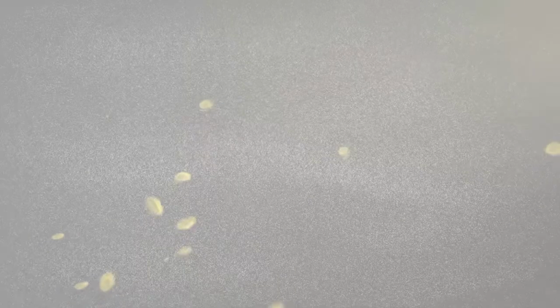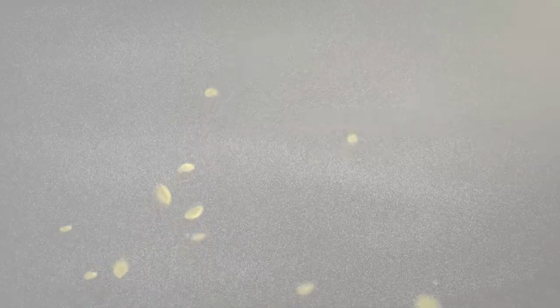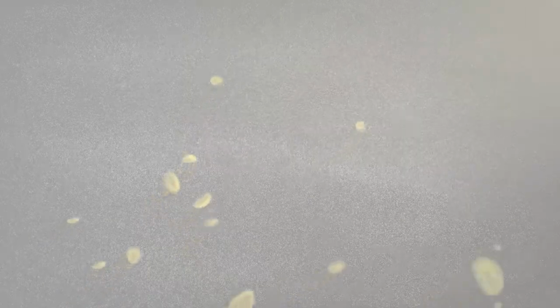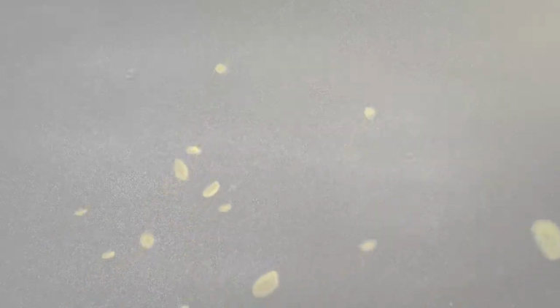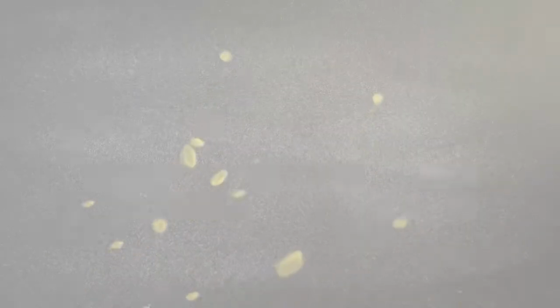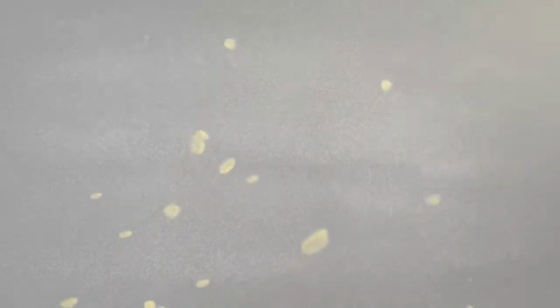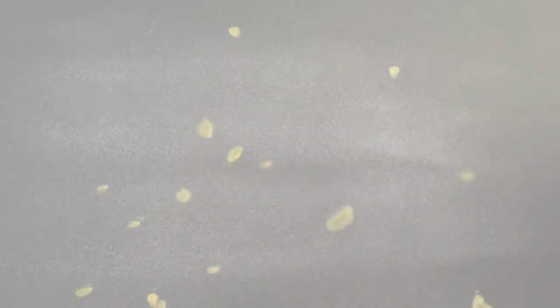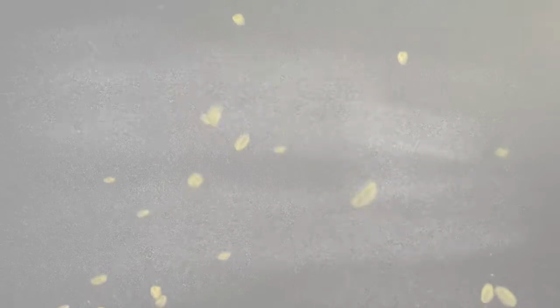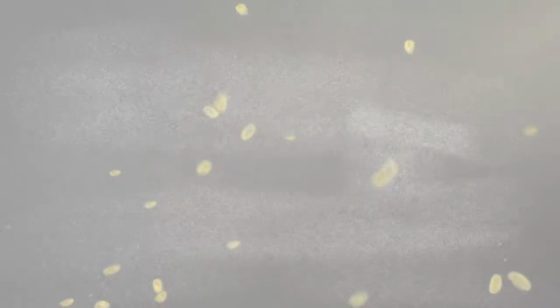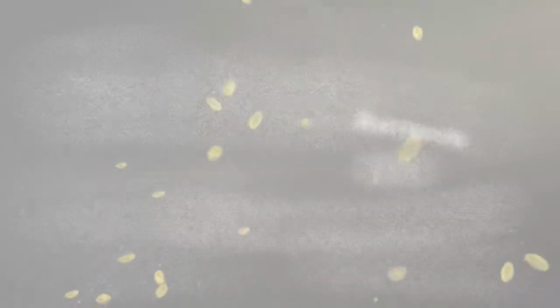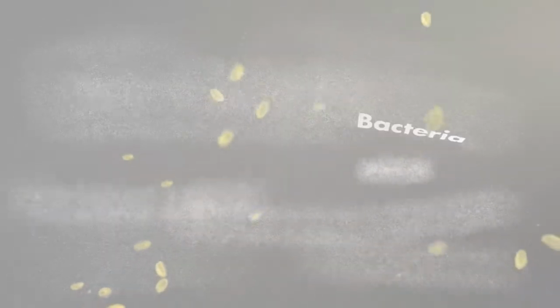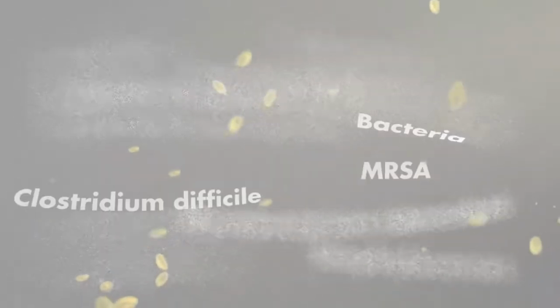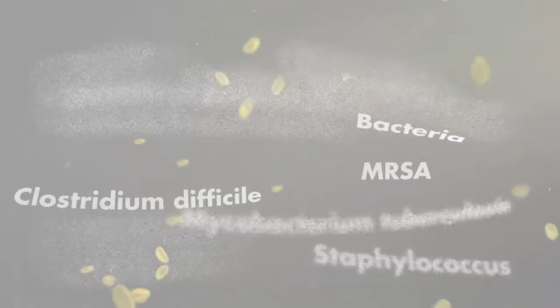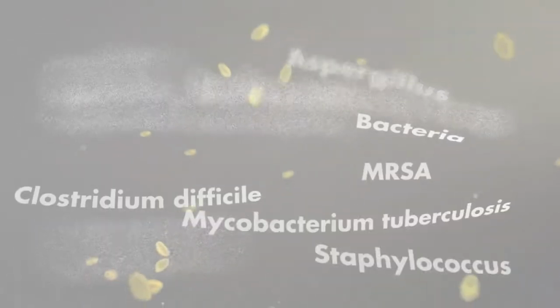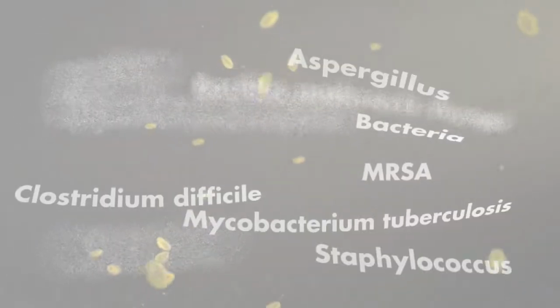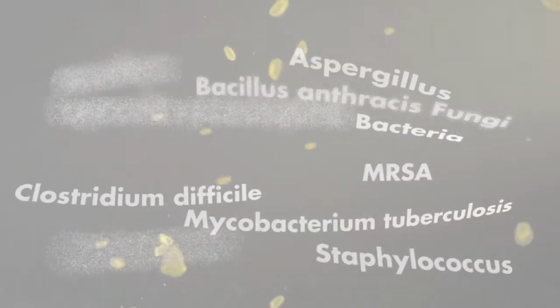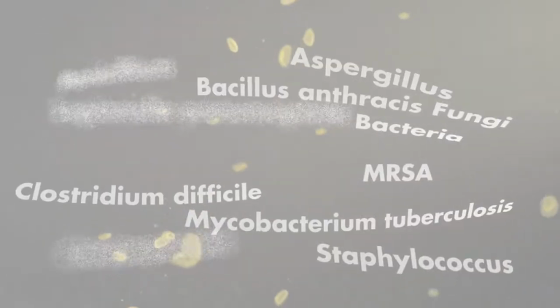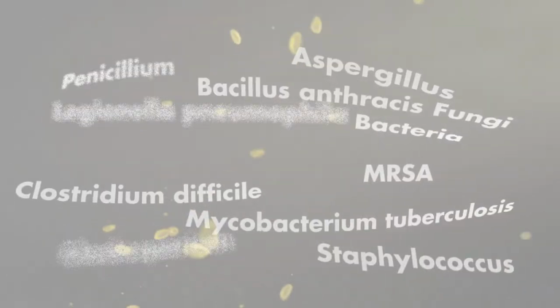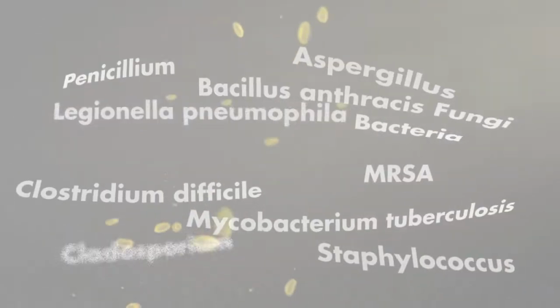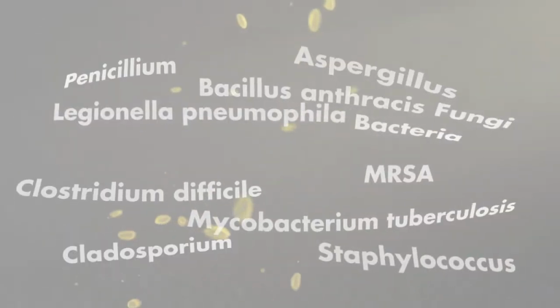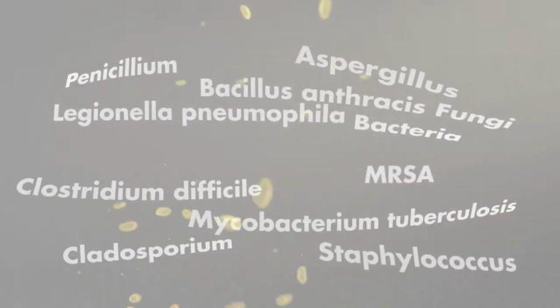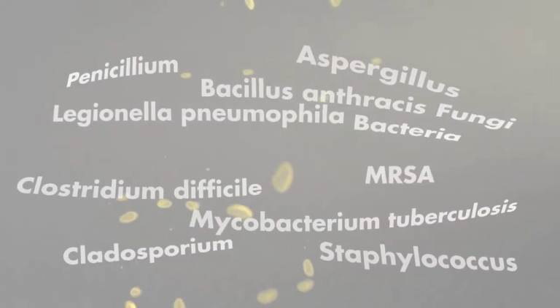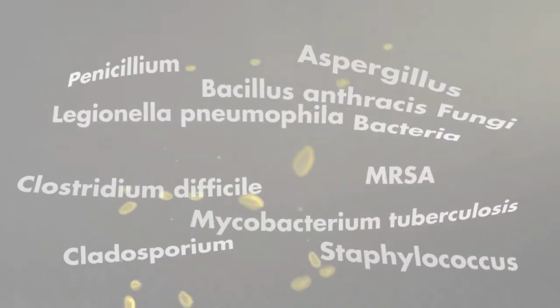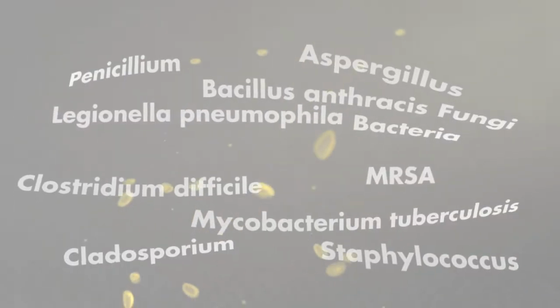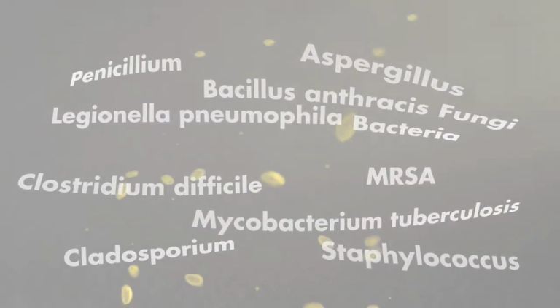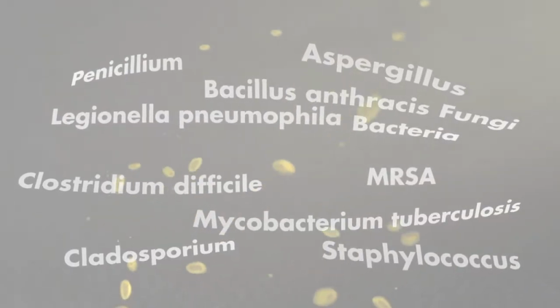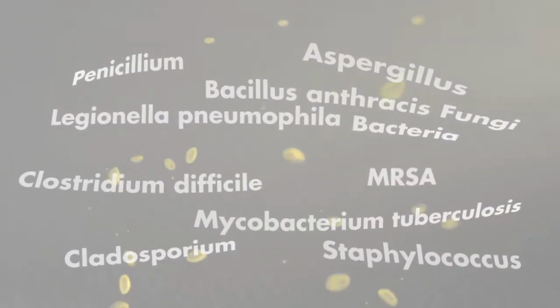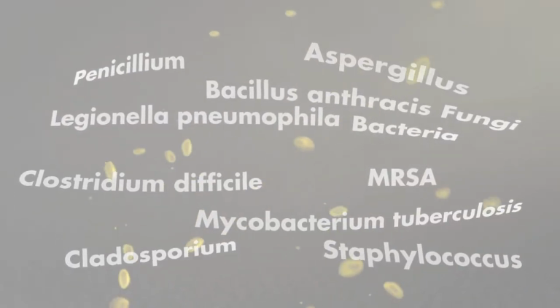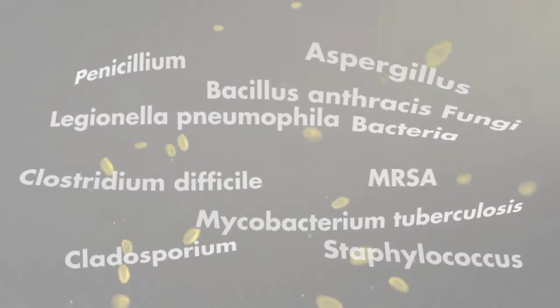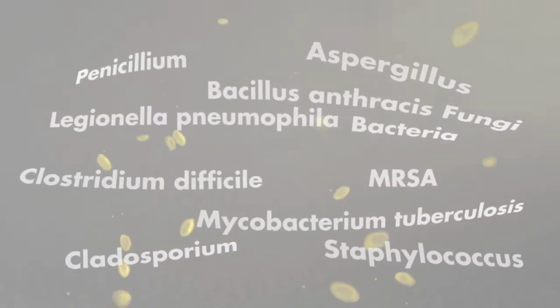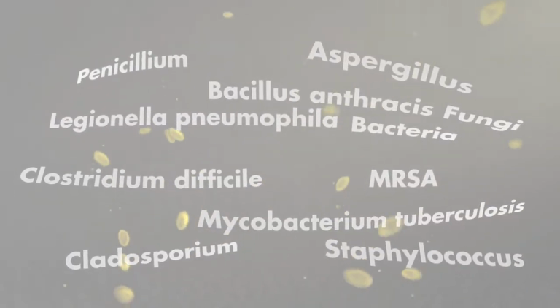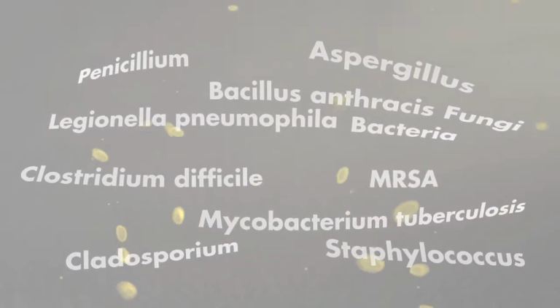You may be surprised to learn that all of these bacteria and fungi have shown evidence of airborne transmission.